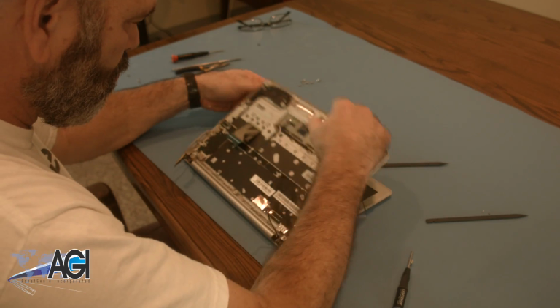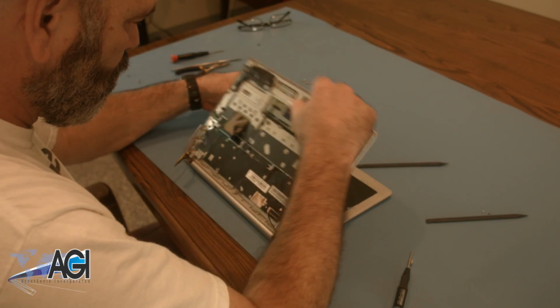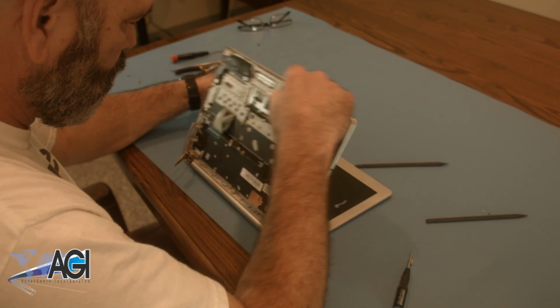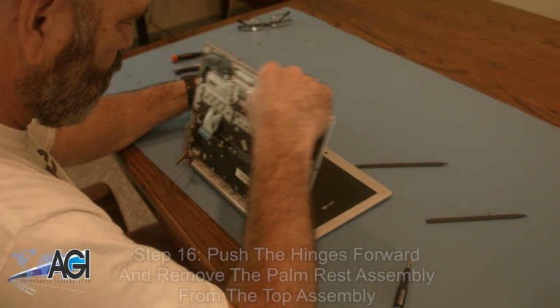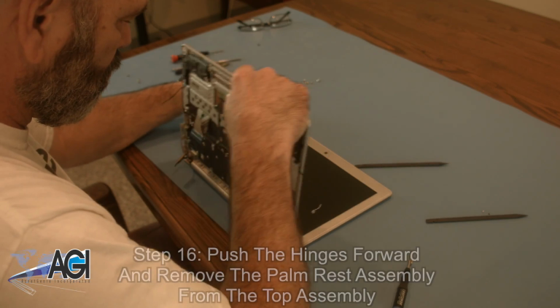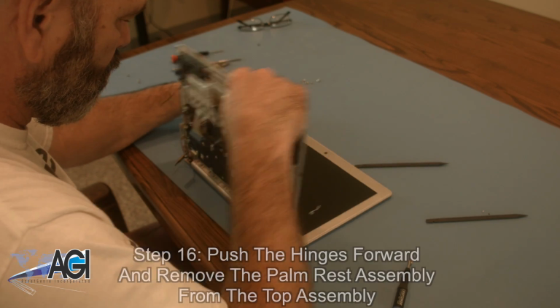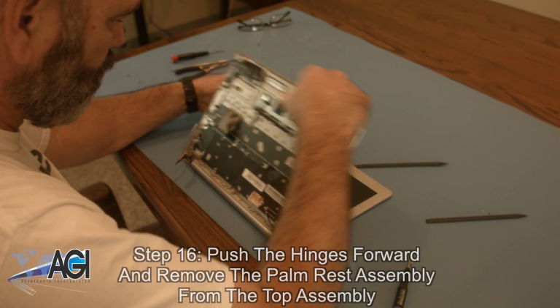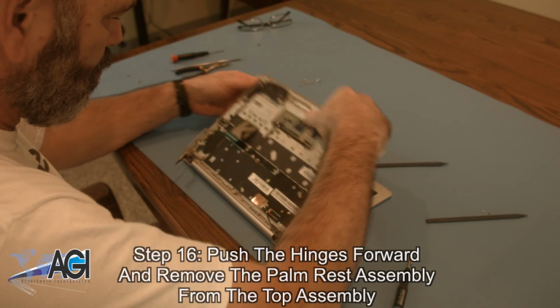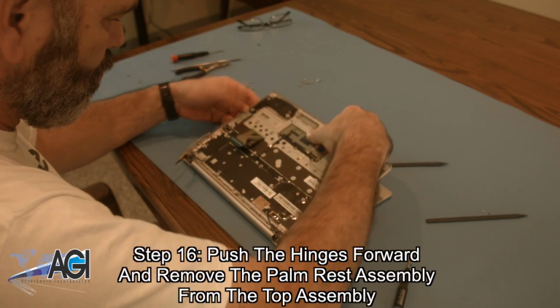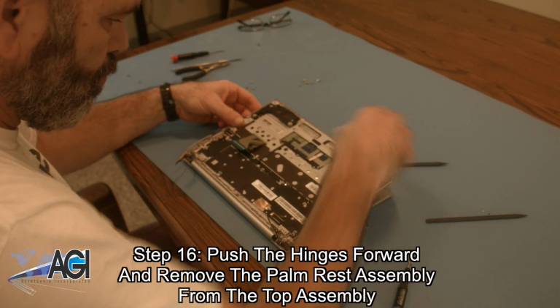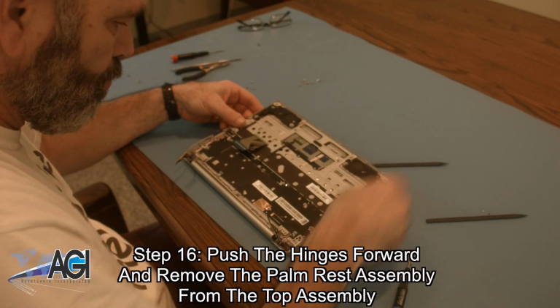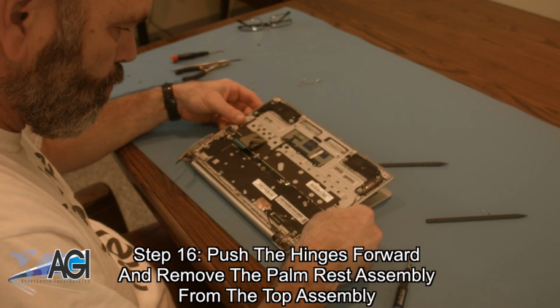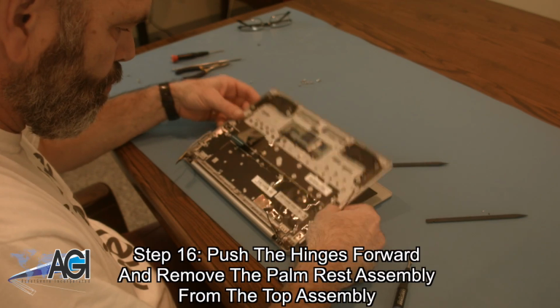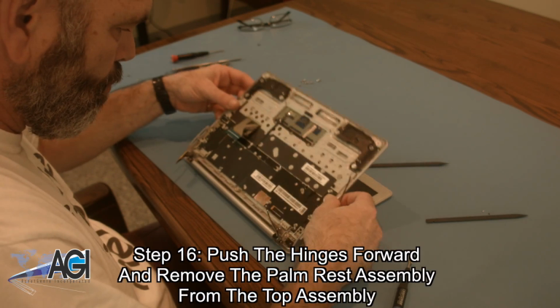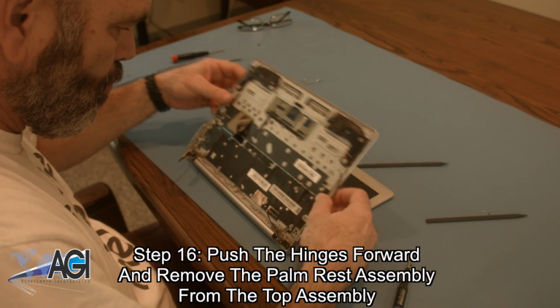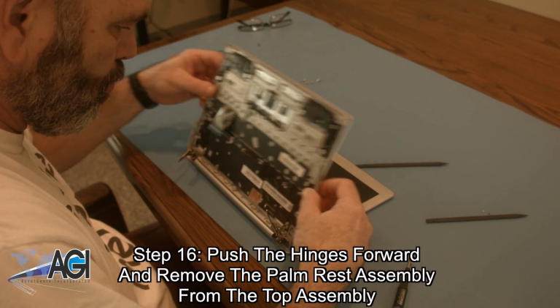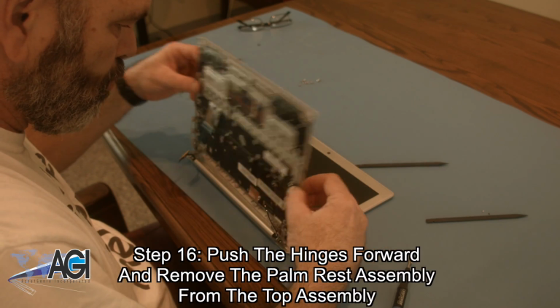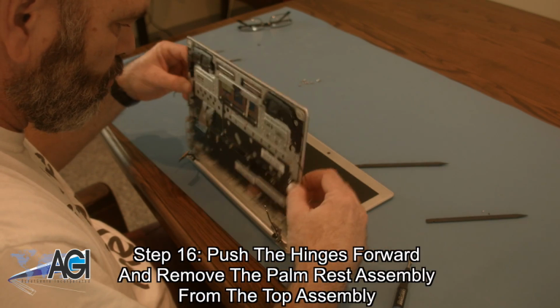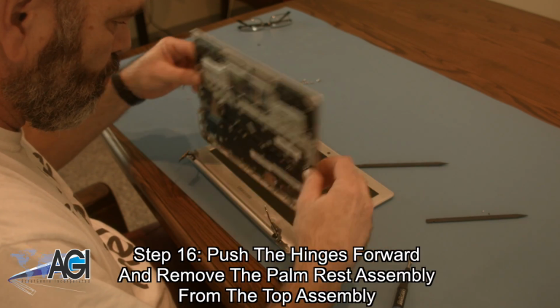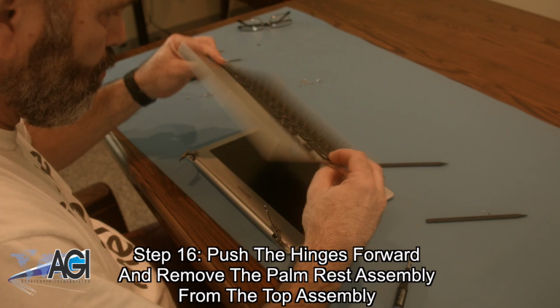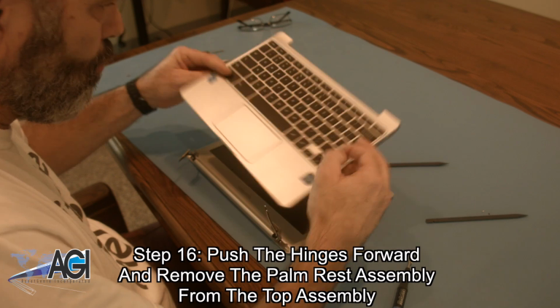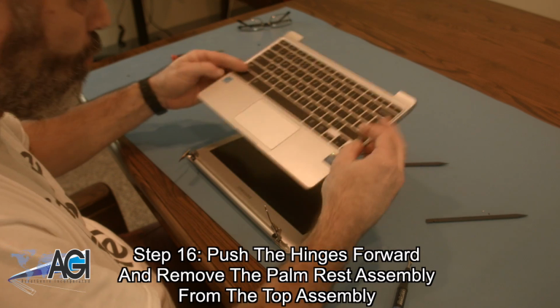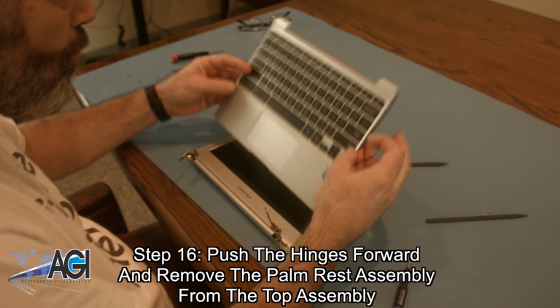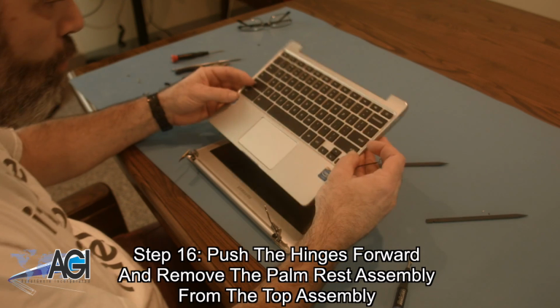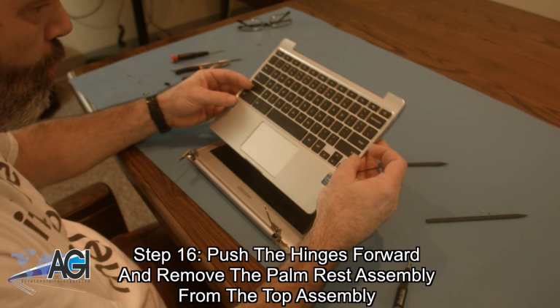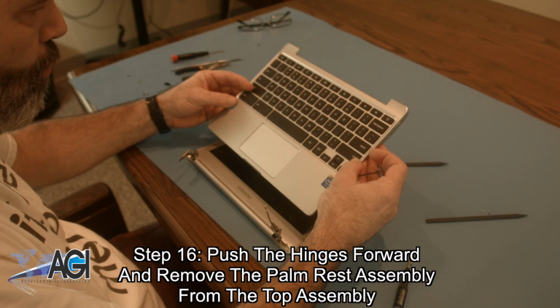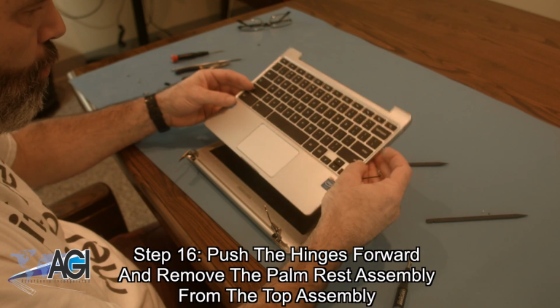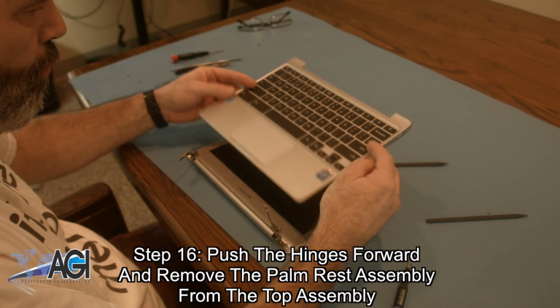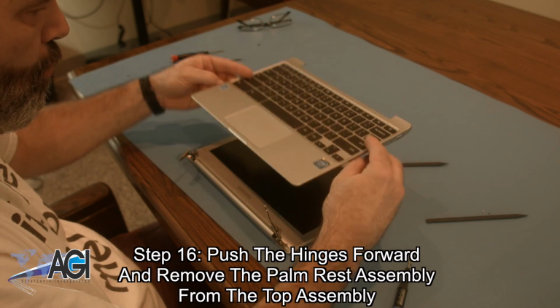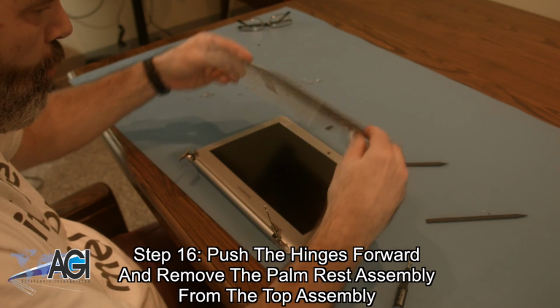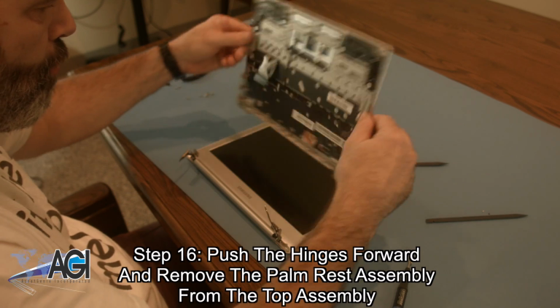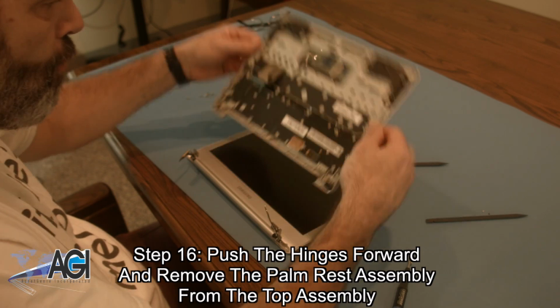Now, you can push the hinges forward and remove the palm rest assembly from the top assembly.